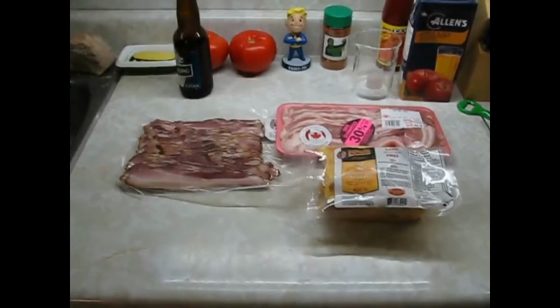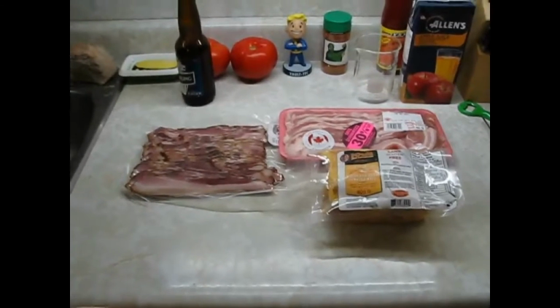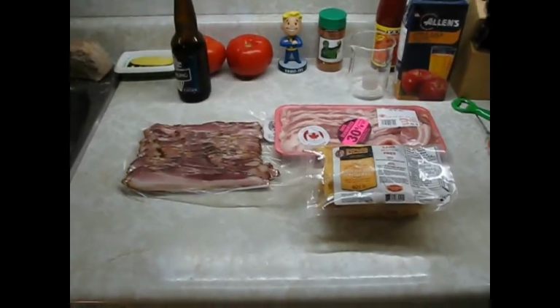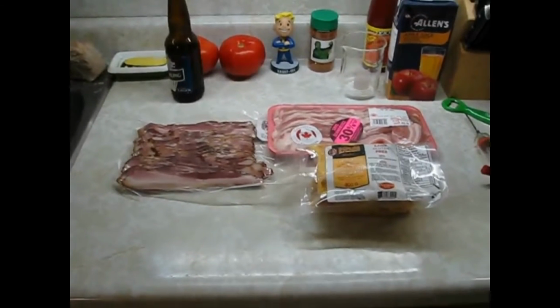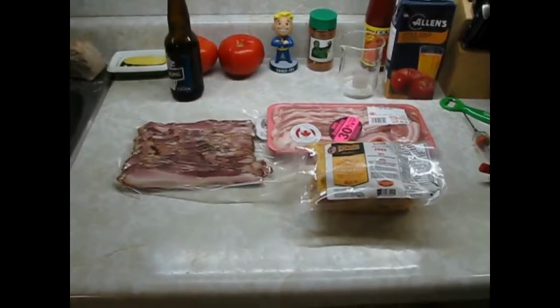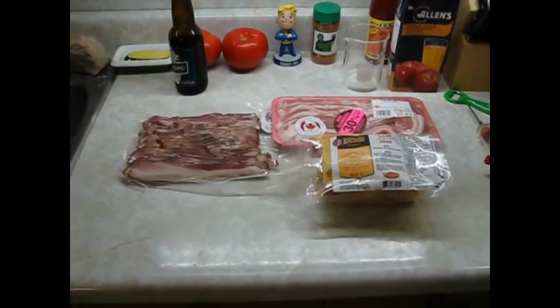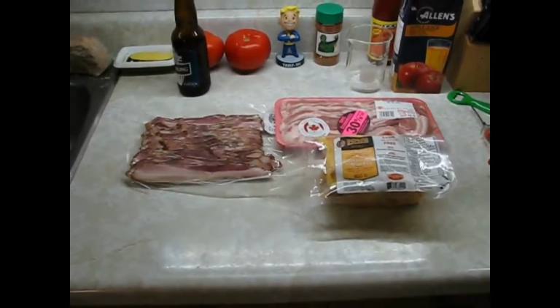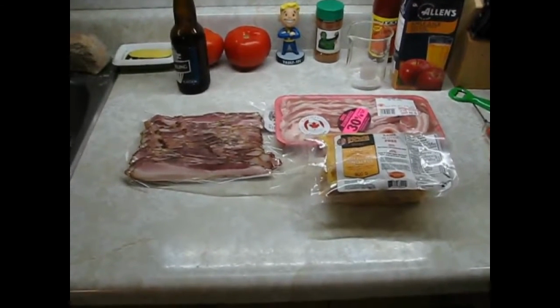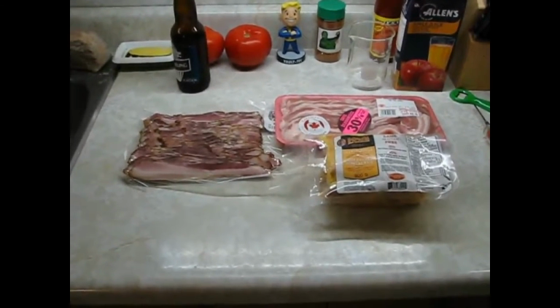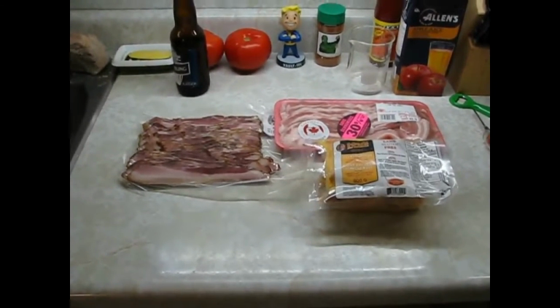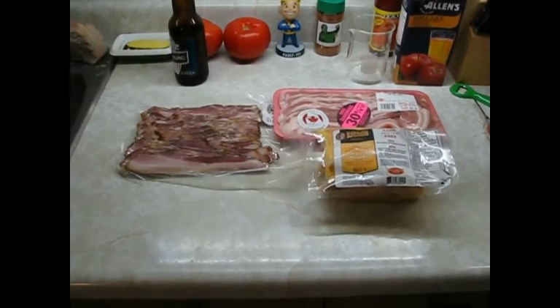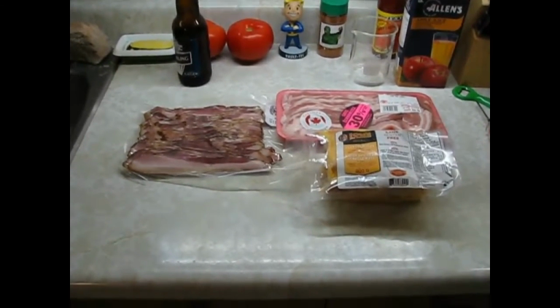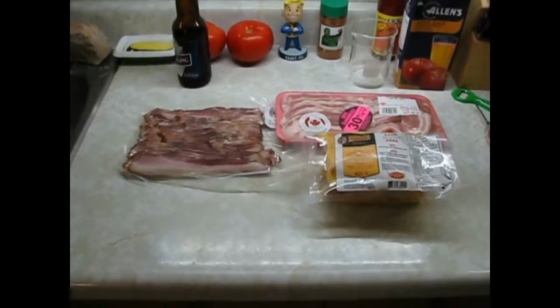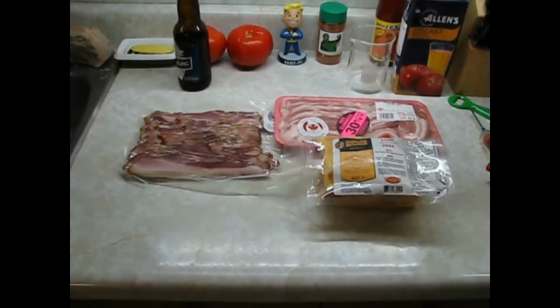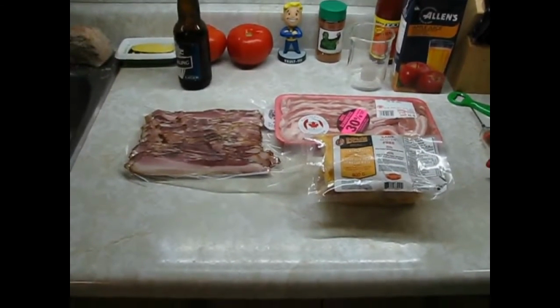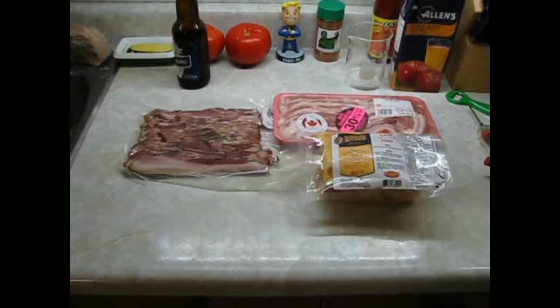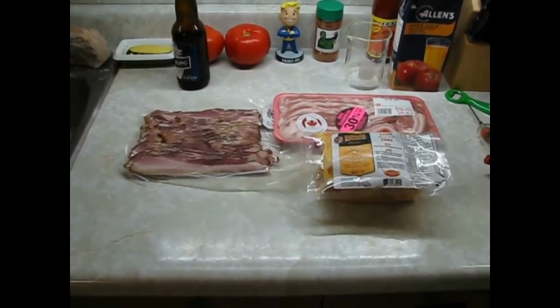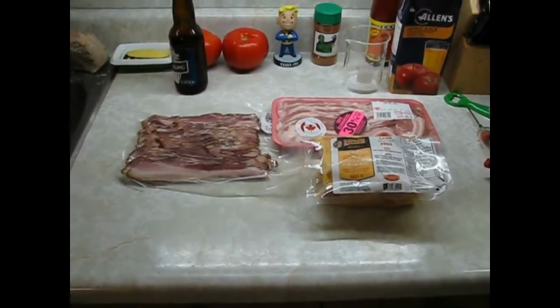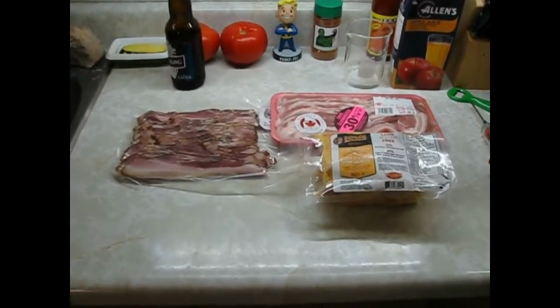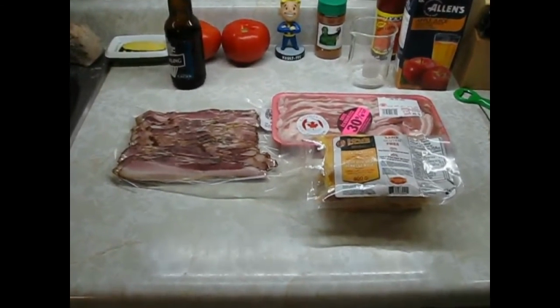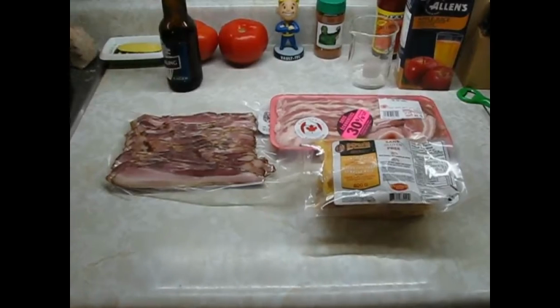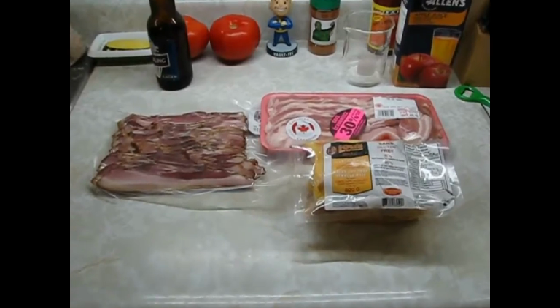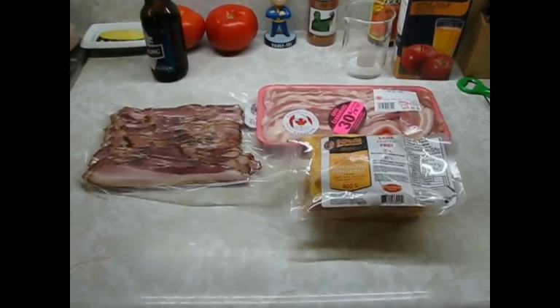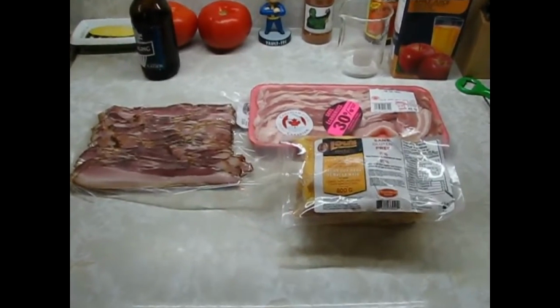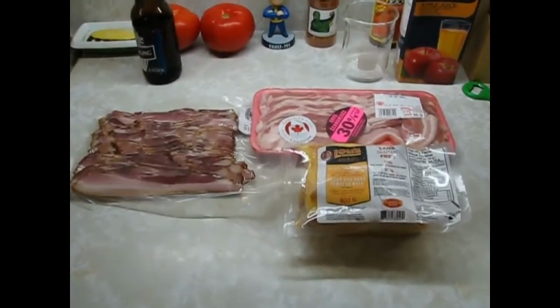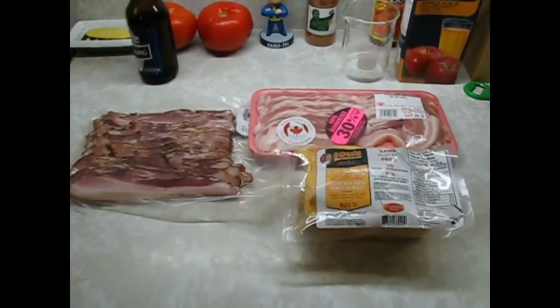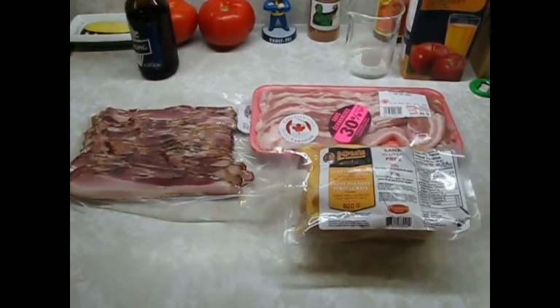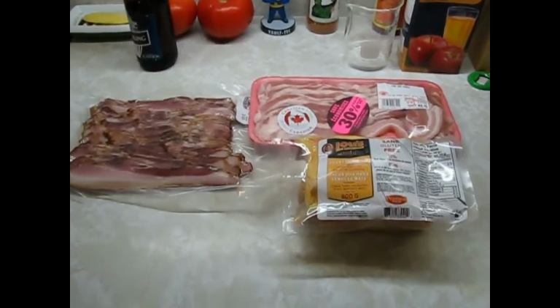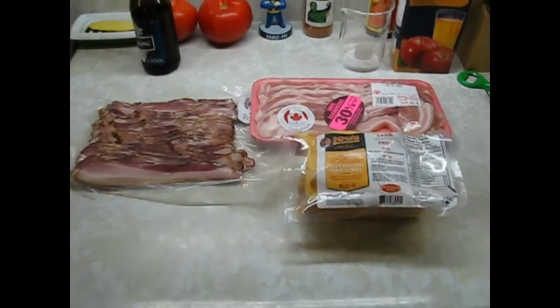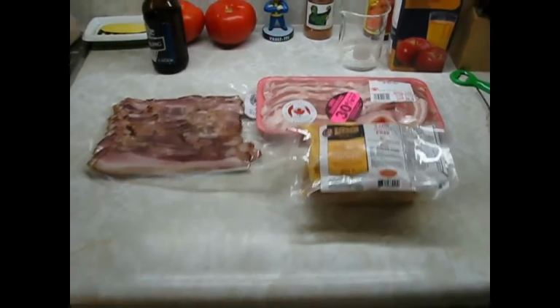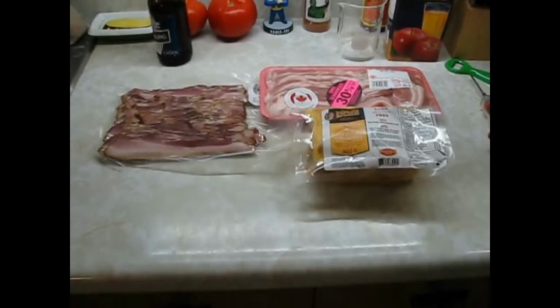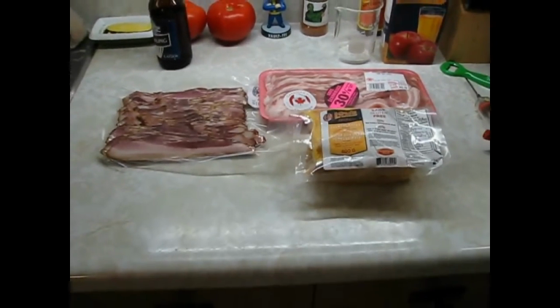Hey, what's going on? Bacon day! Who doesn't love bacon? So let's get a lesson in bacon.